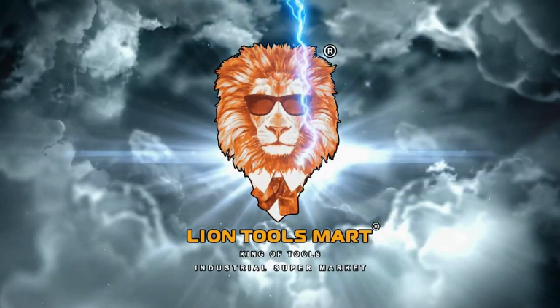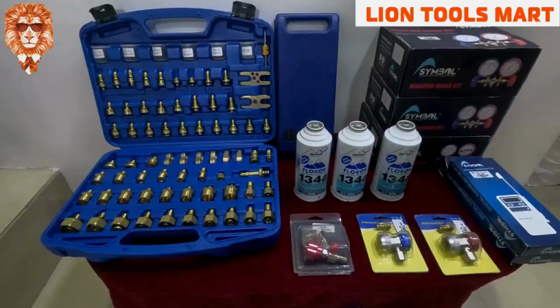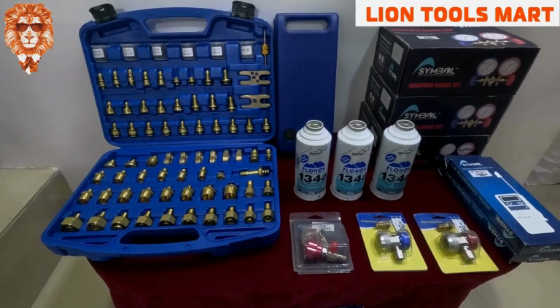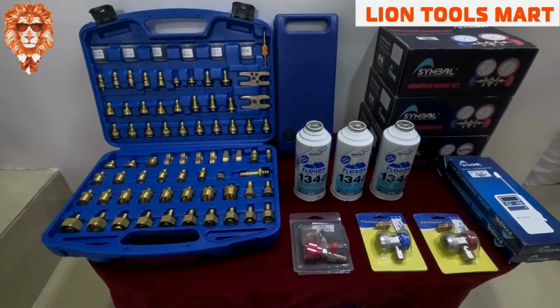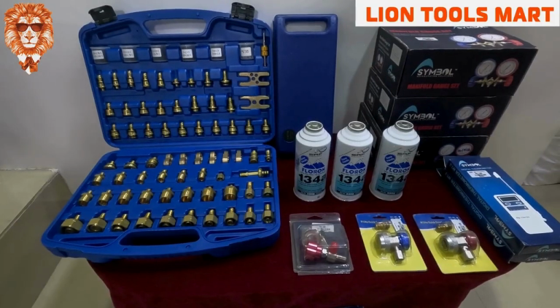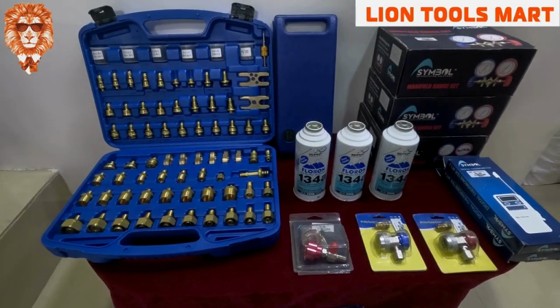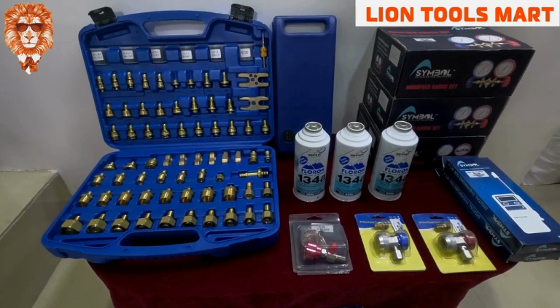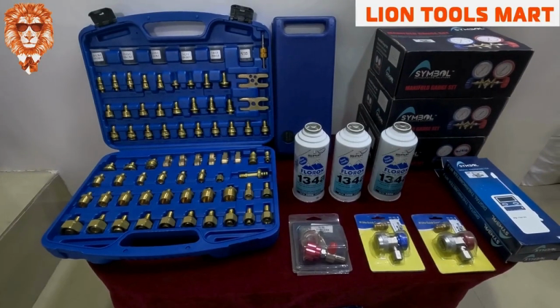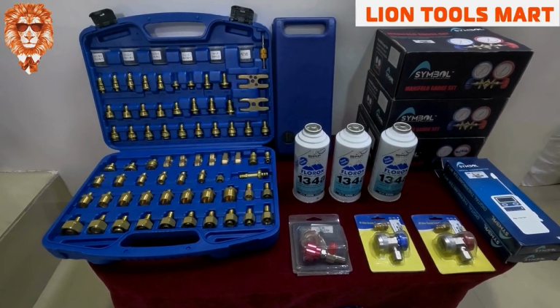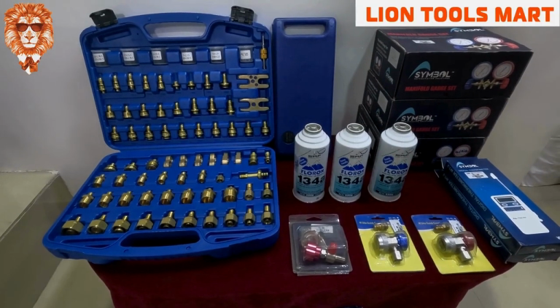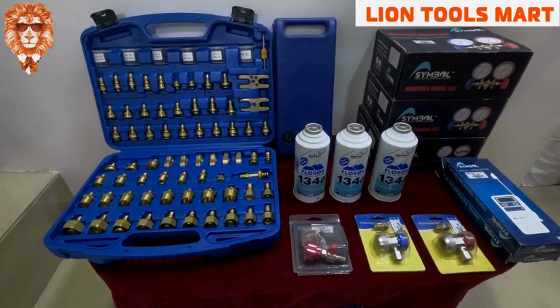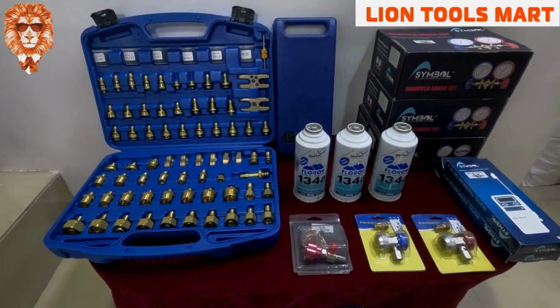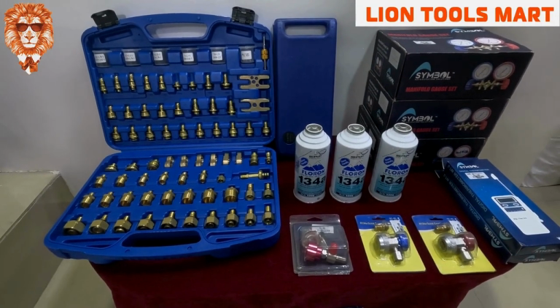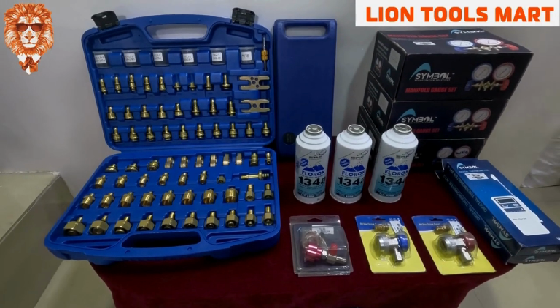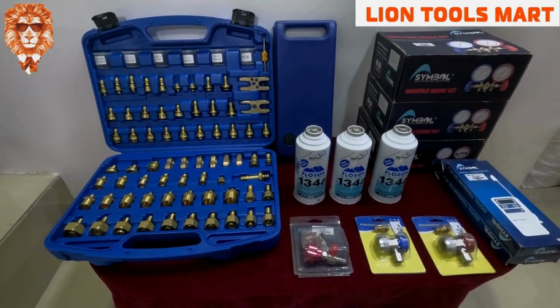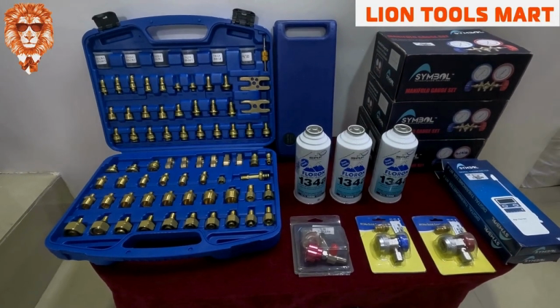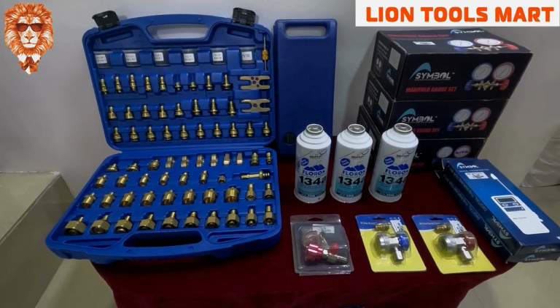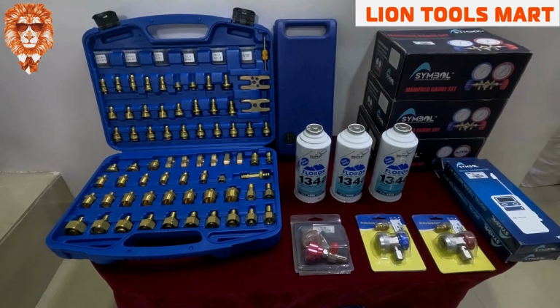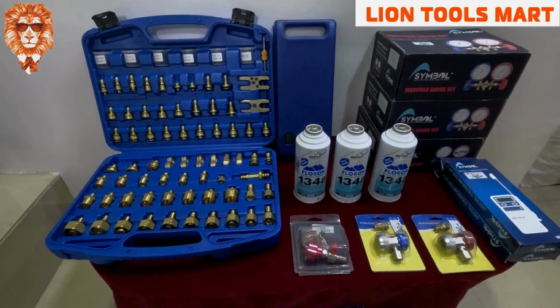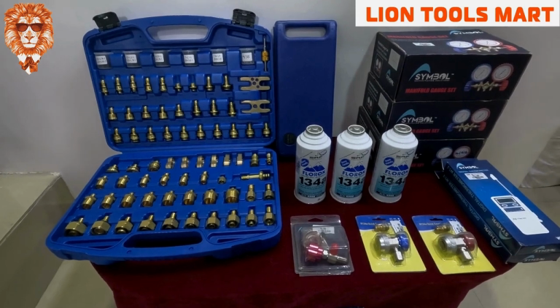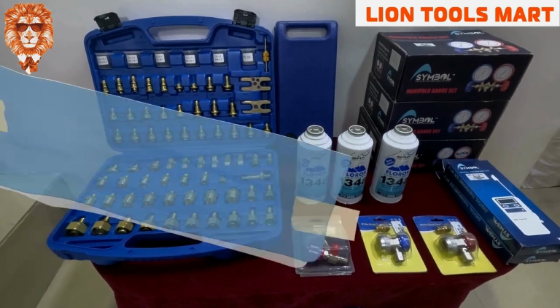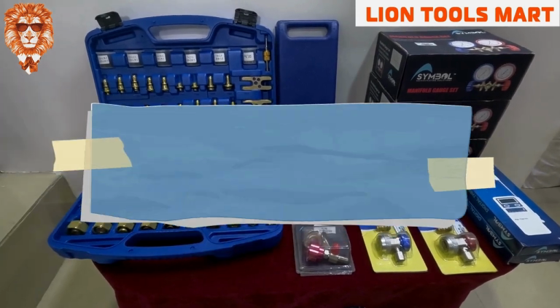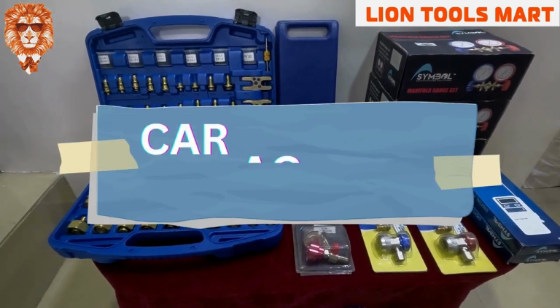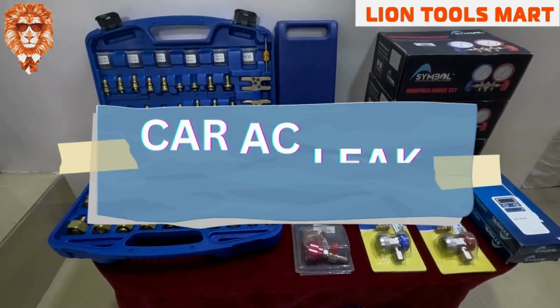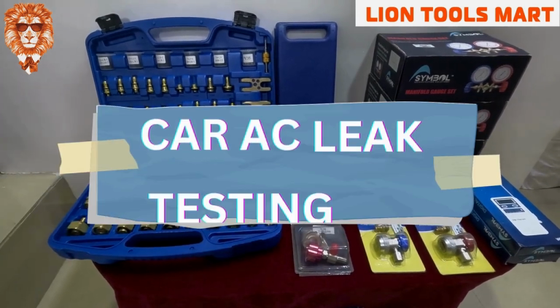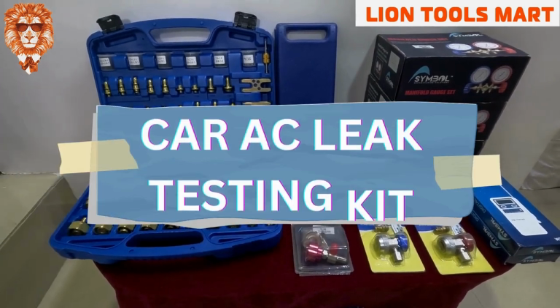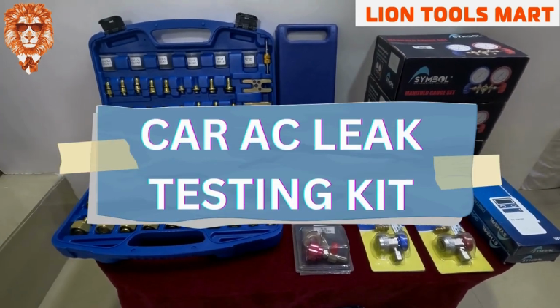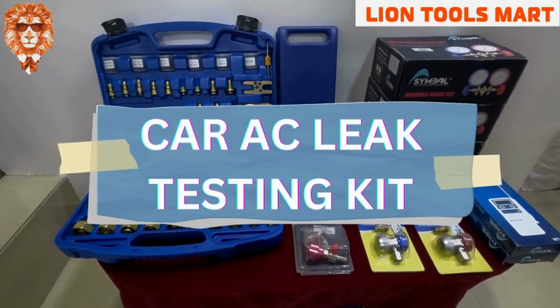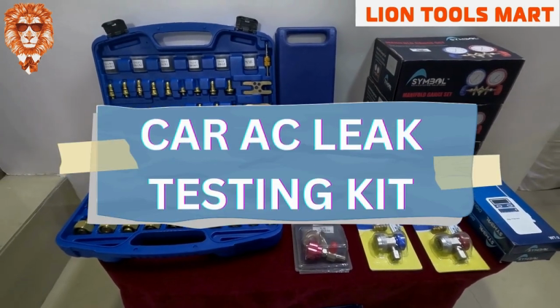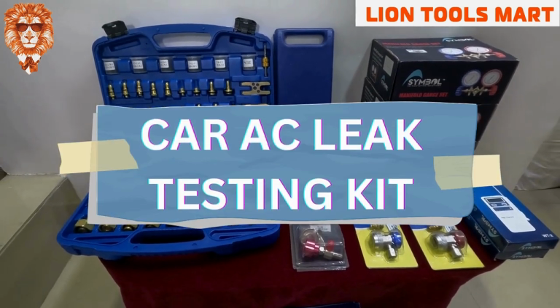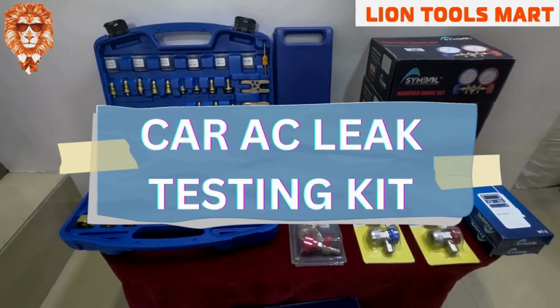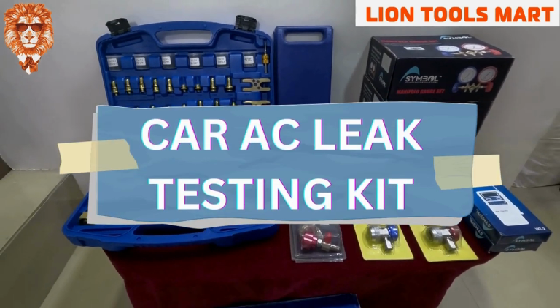Welcome to LaintoSmart. What do we need to talk about? Car AC leak testing kit.